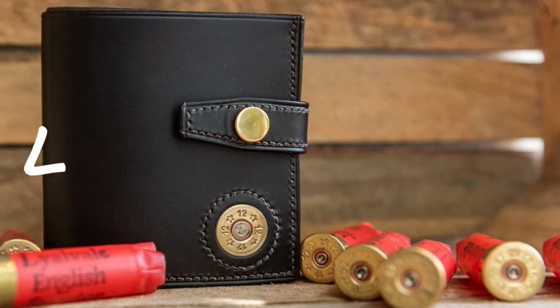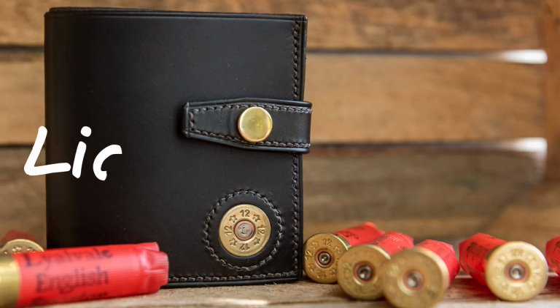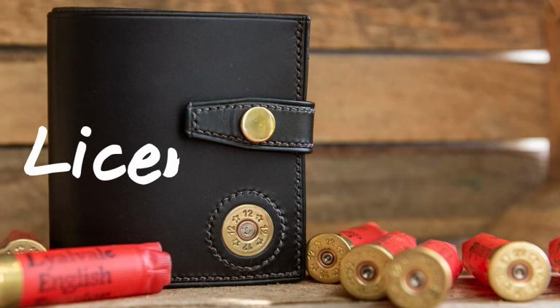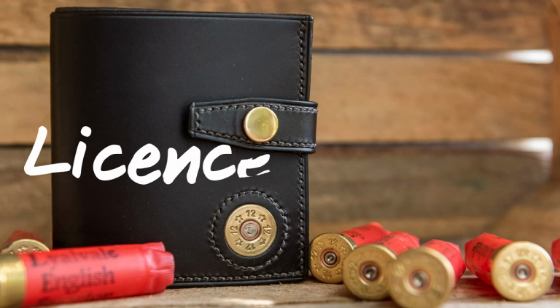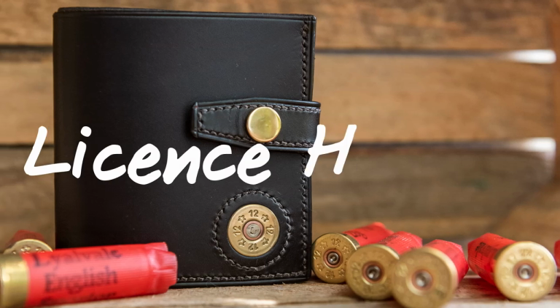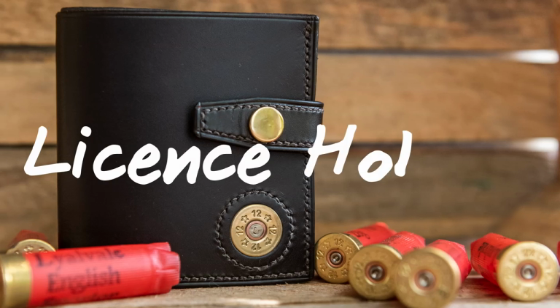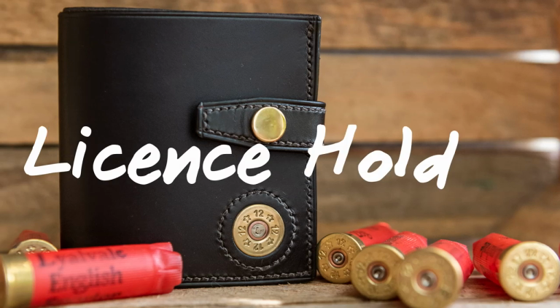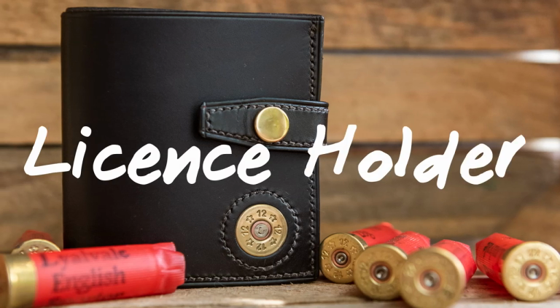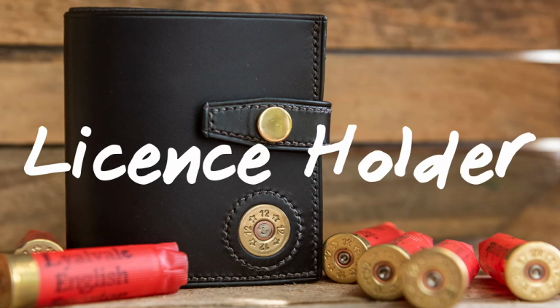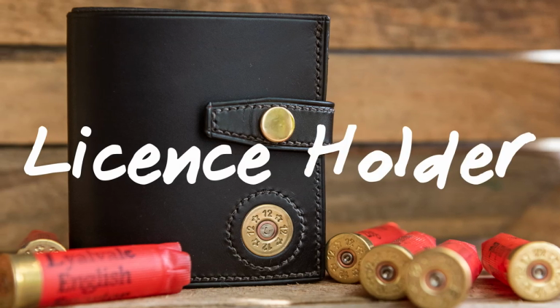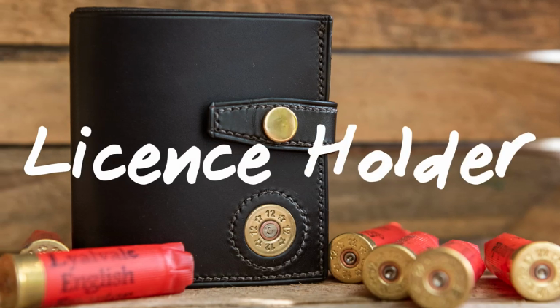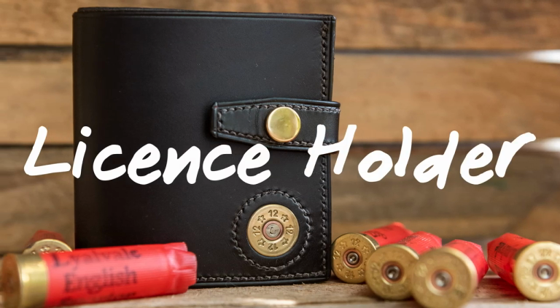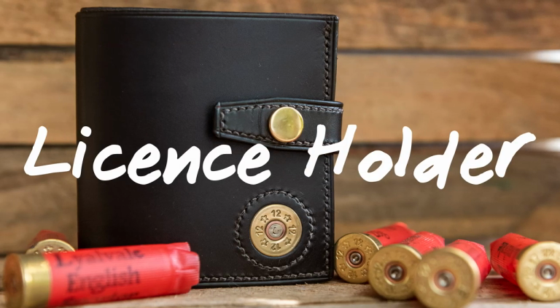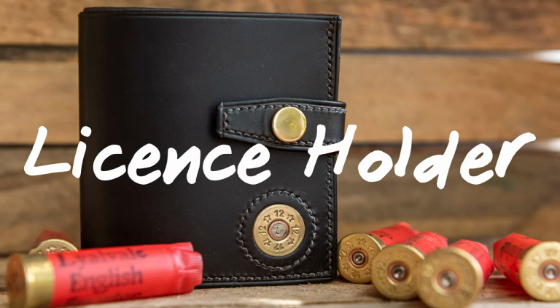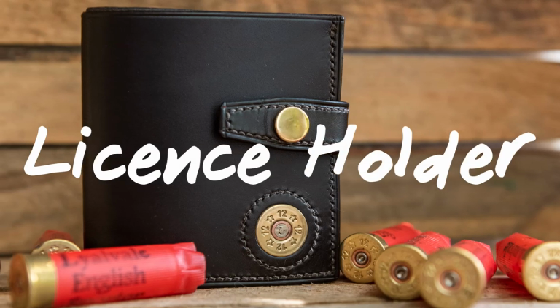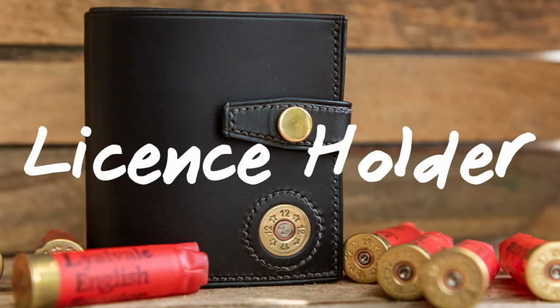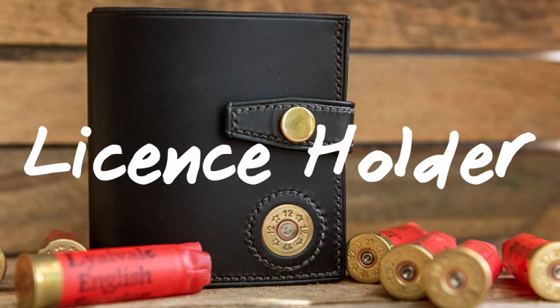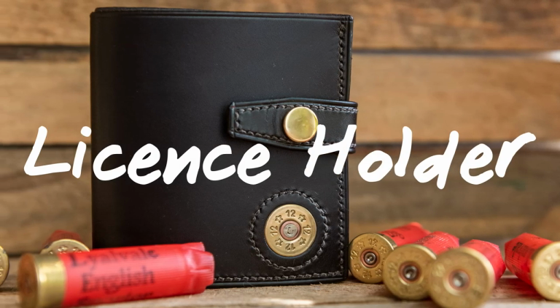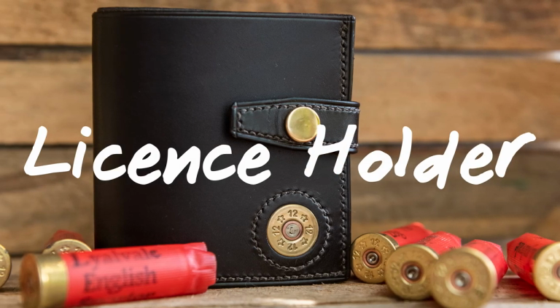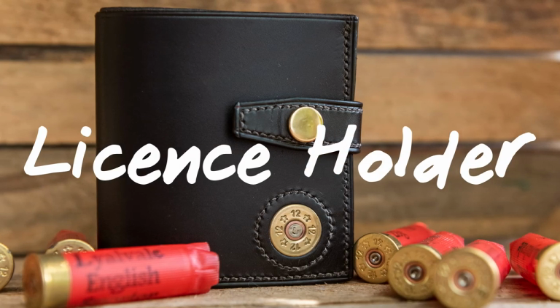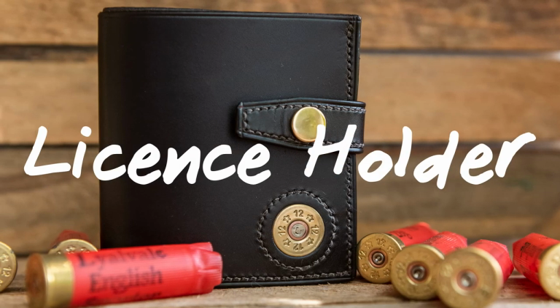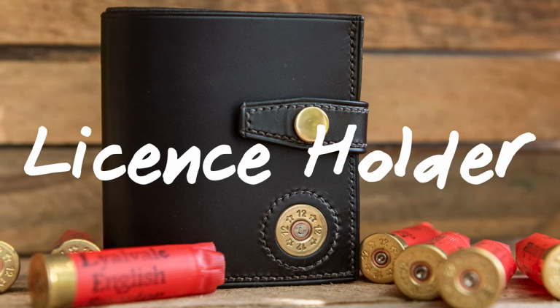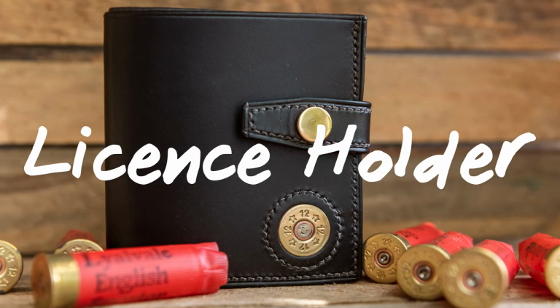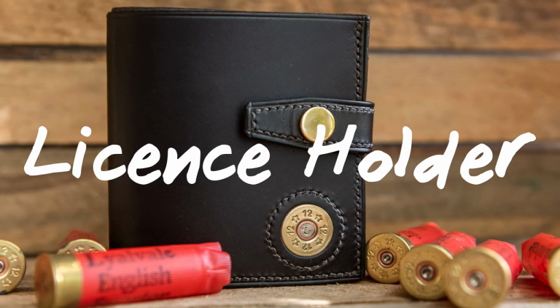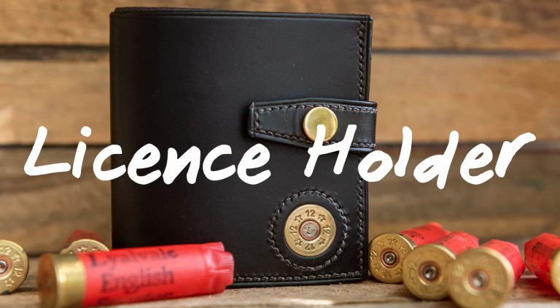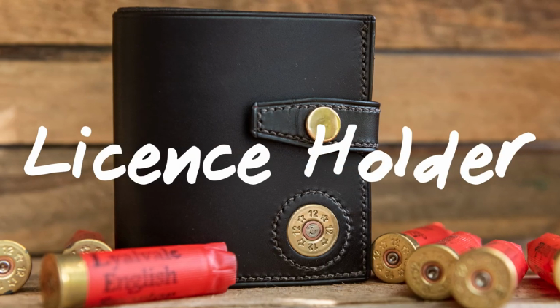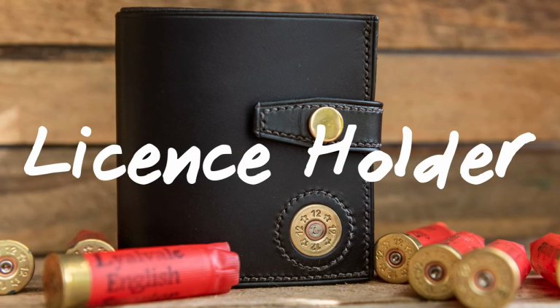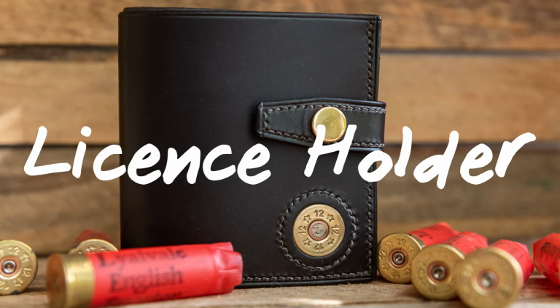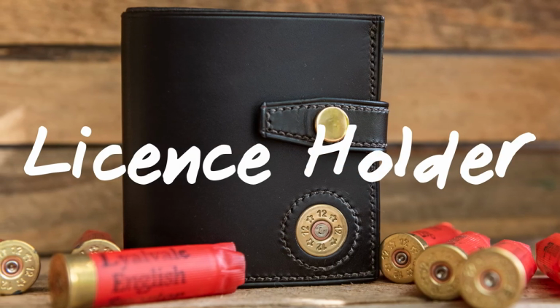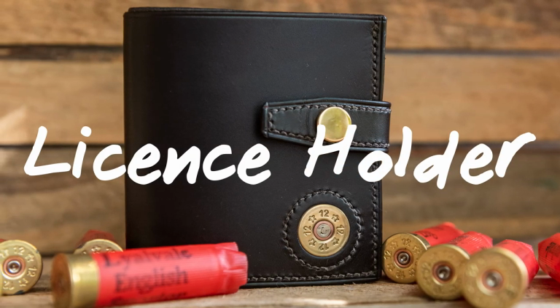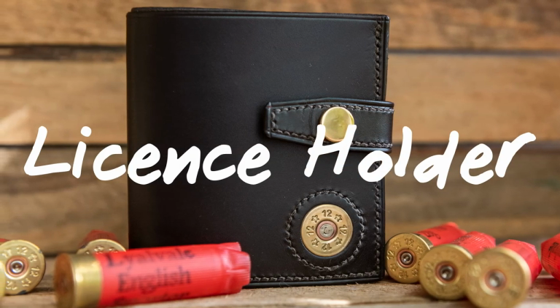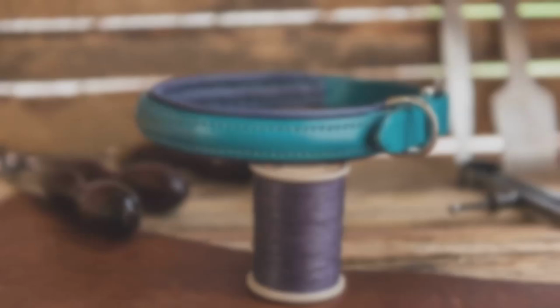Hi, this is Jo from JH Leather and in this video I'm going to show you how to make a license holder. Let's get started.